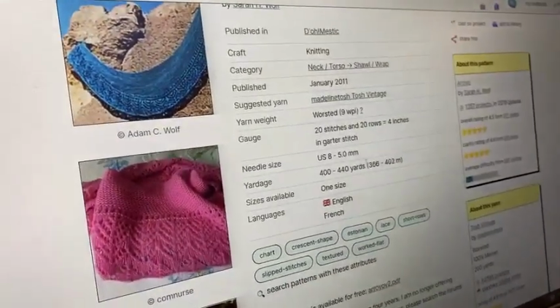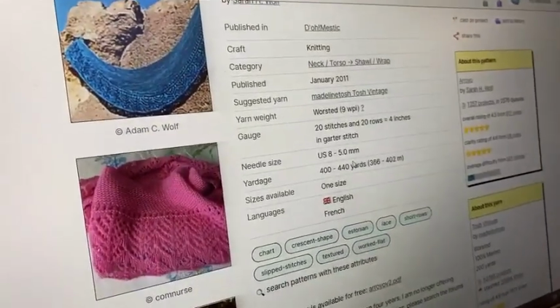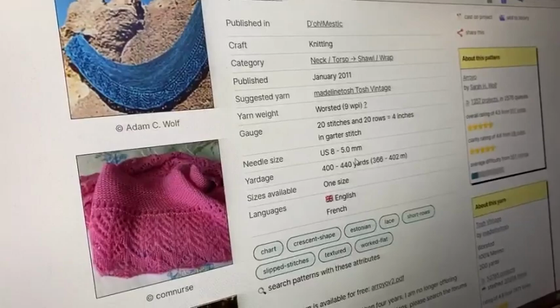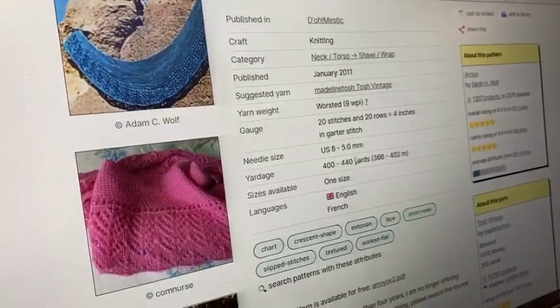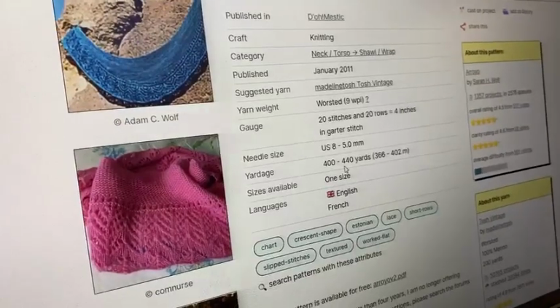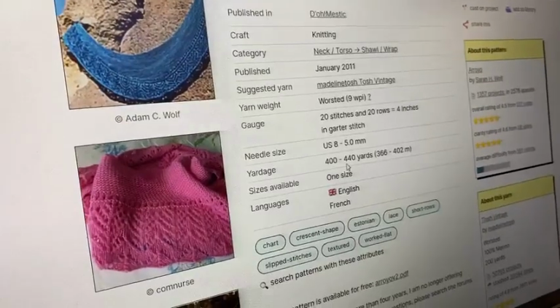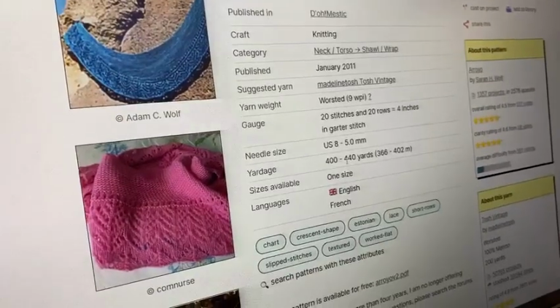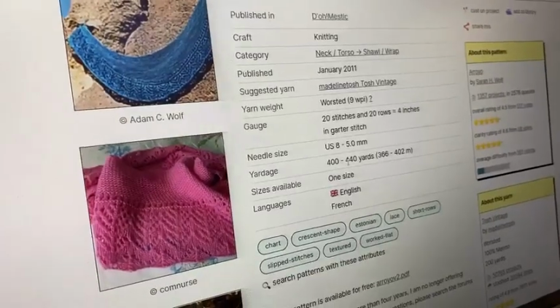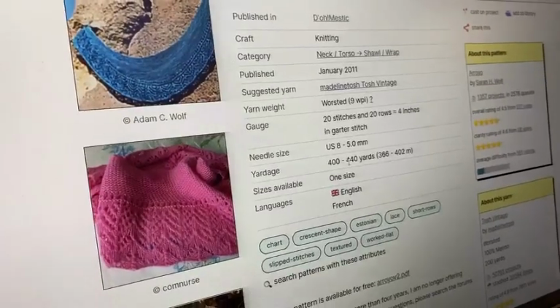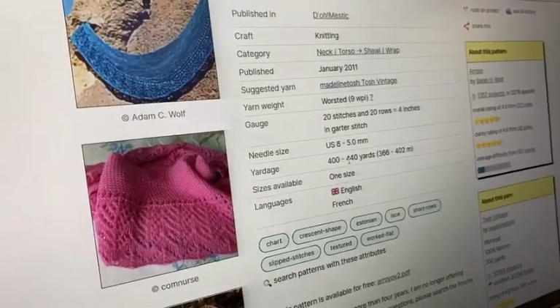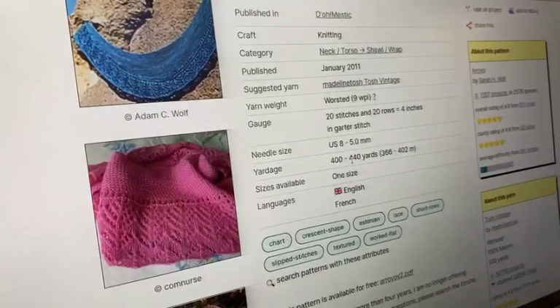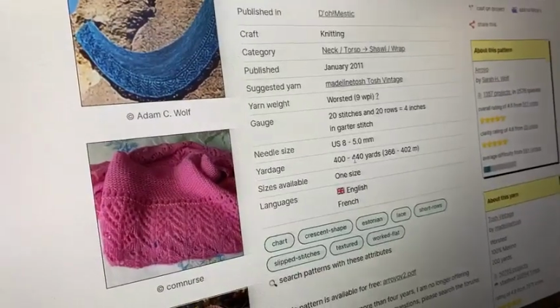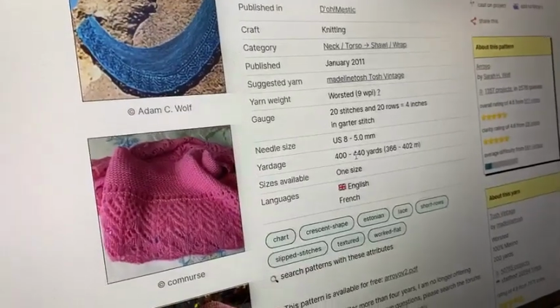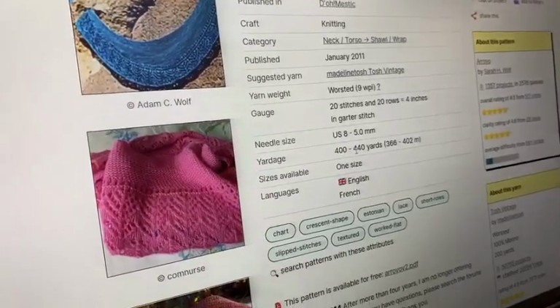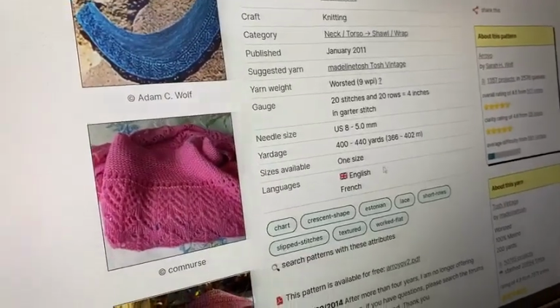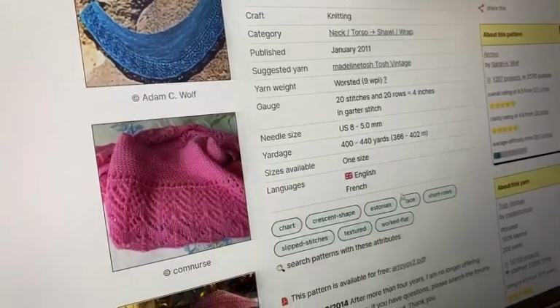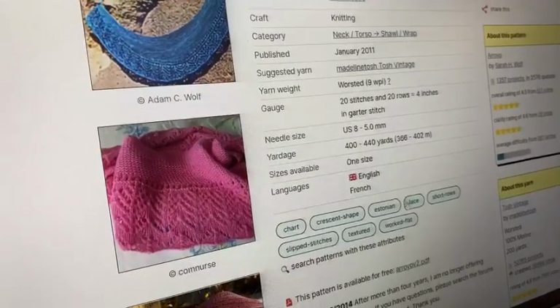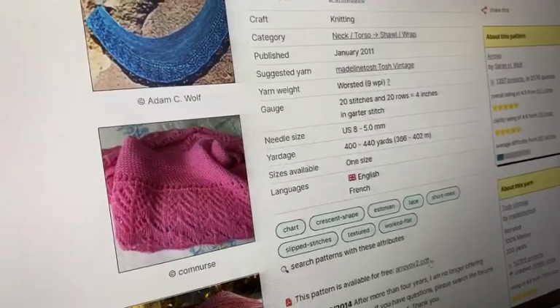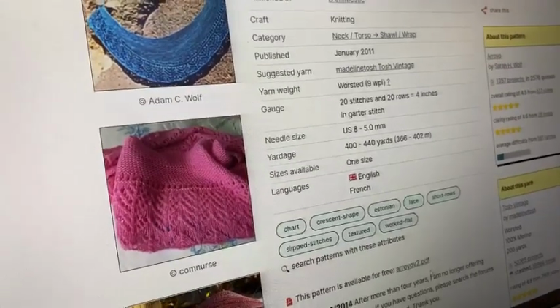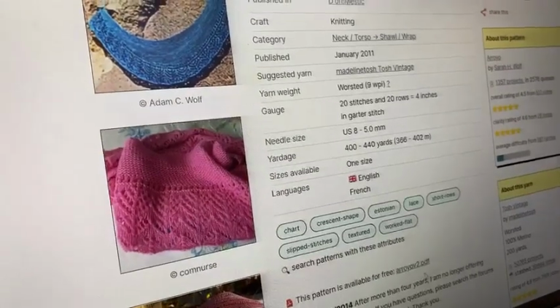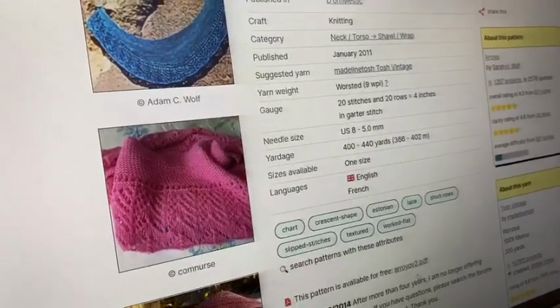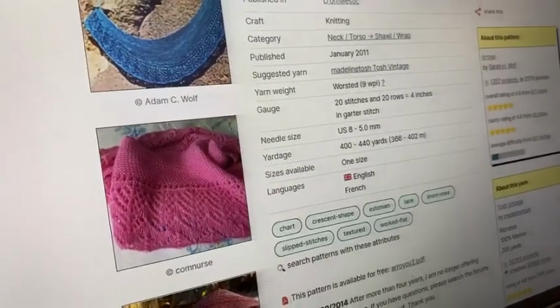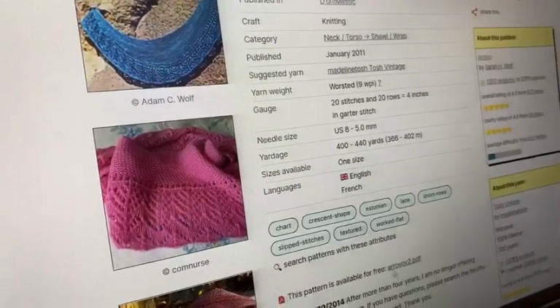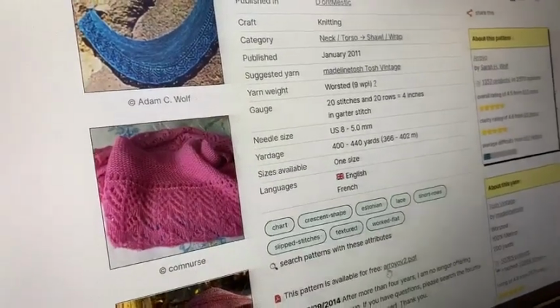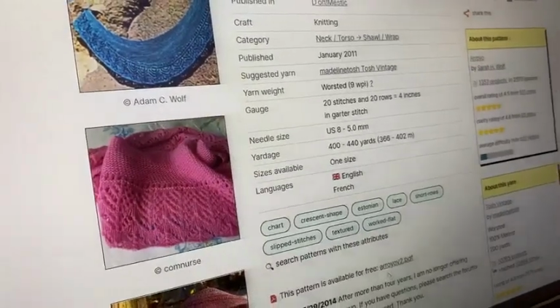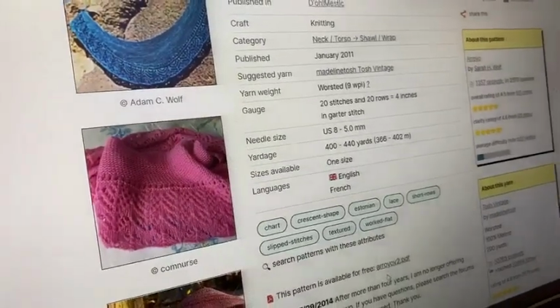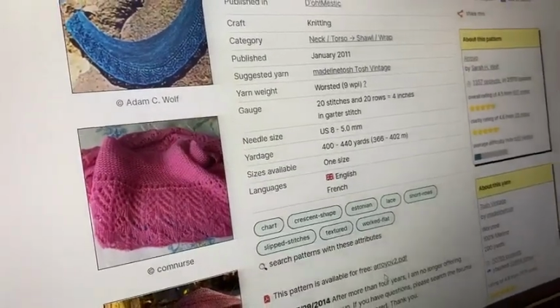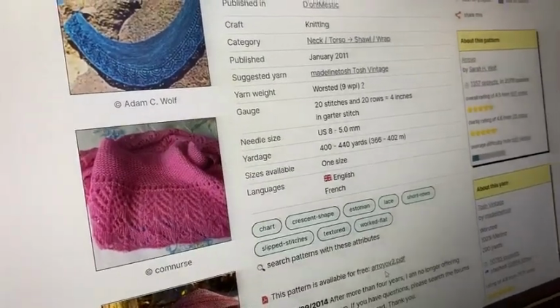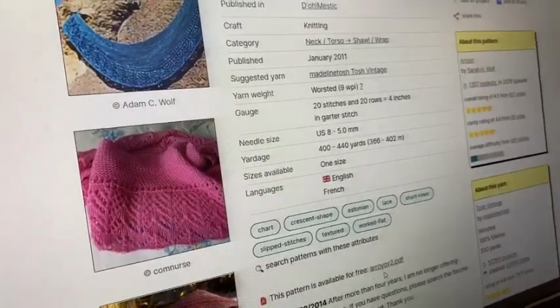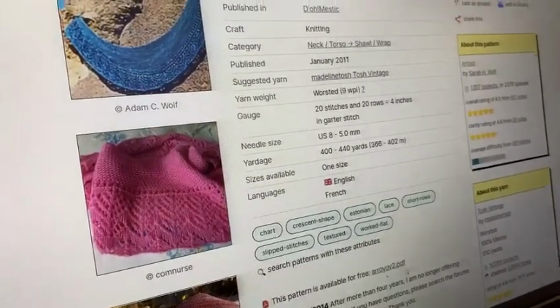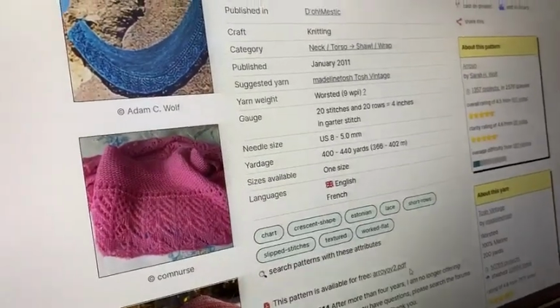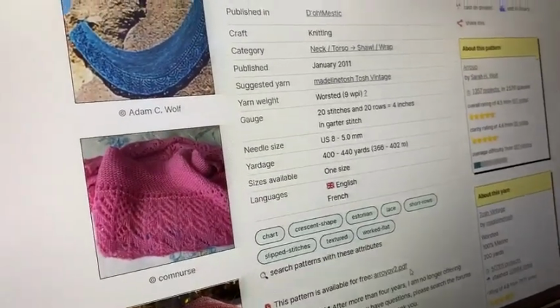This one would be three skeins, and it's a free pattern.